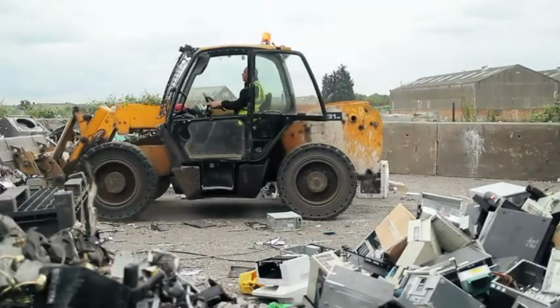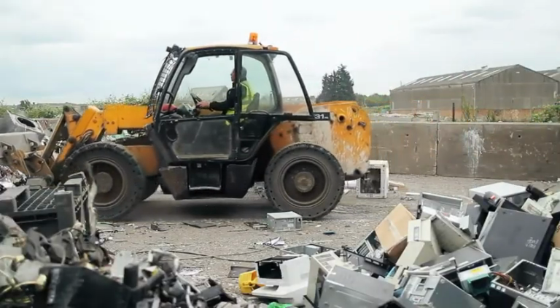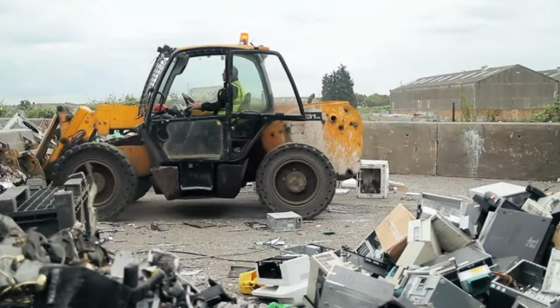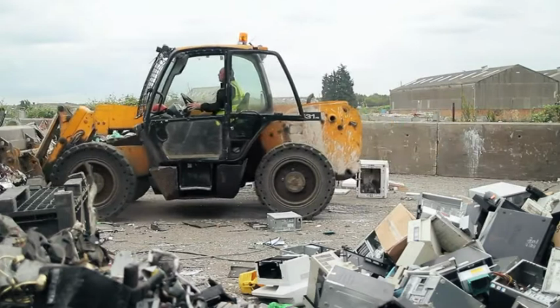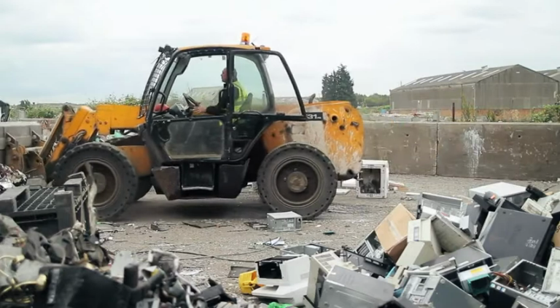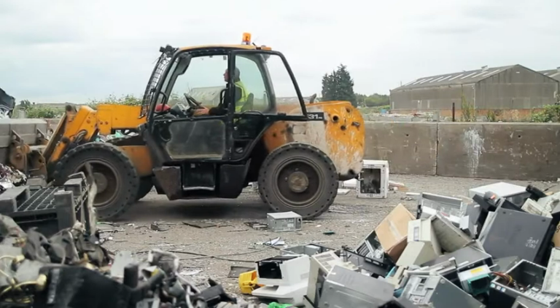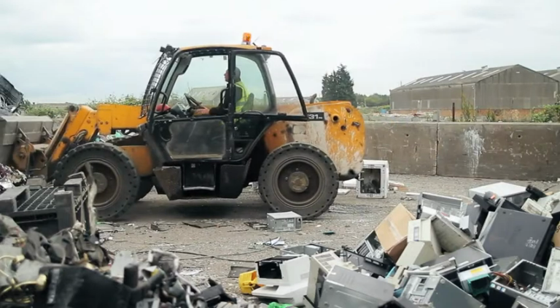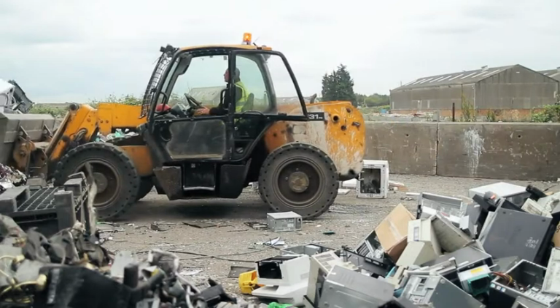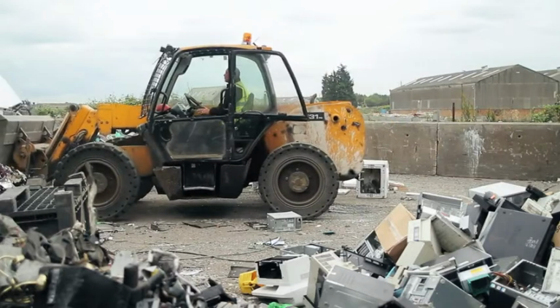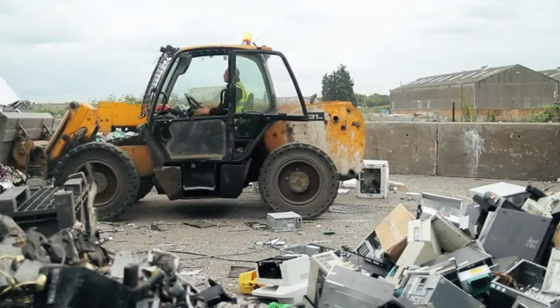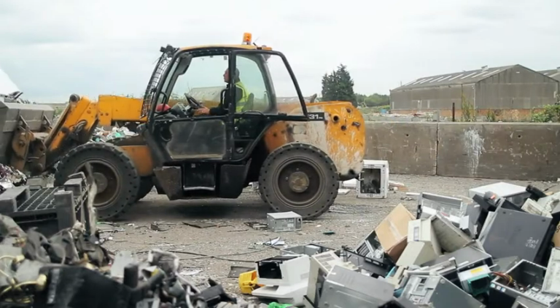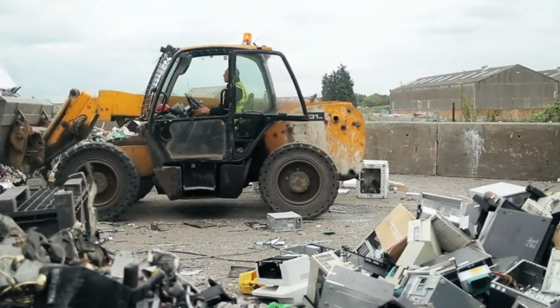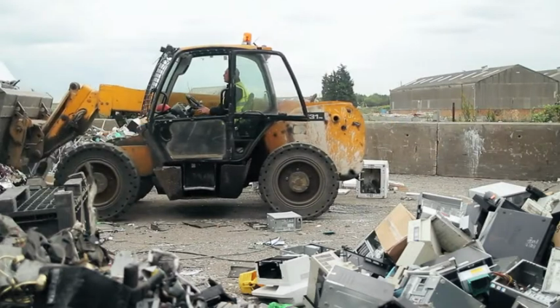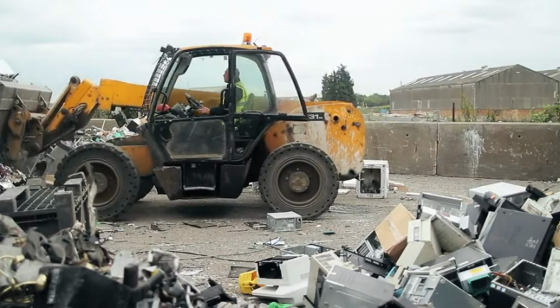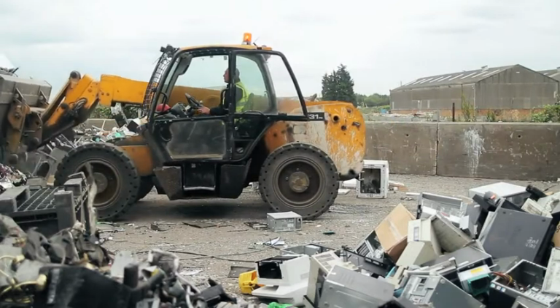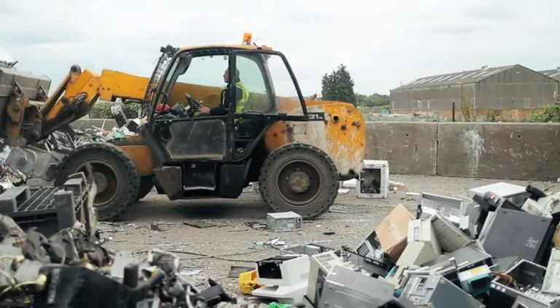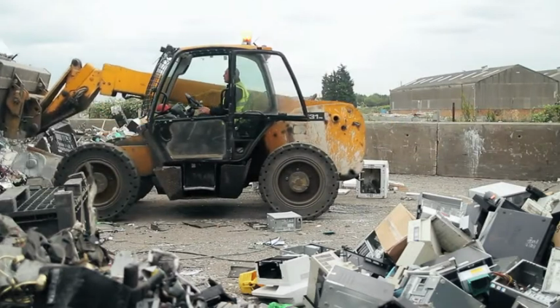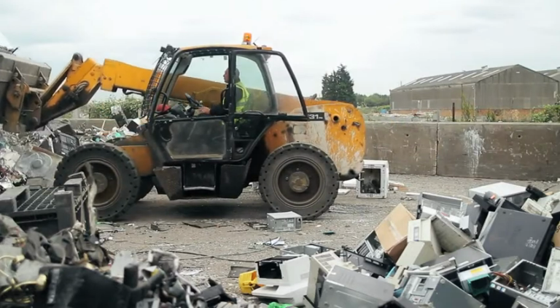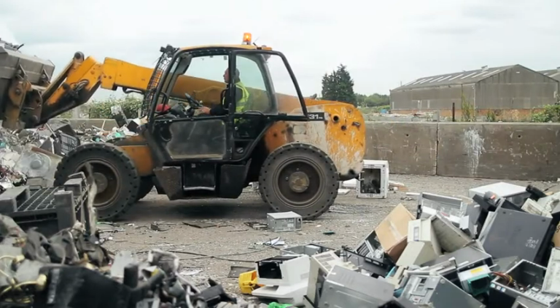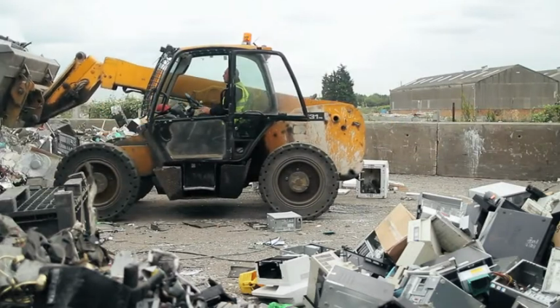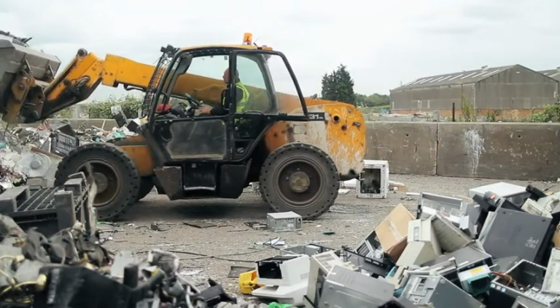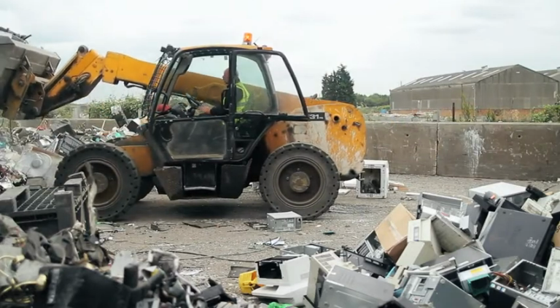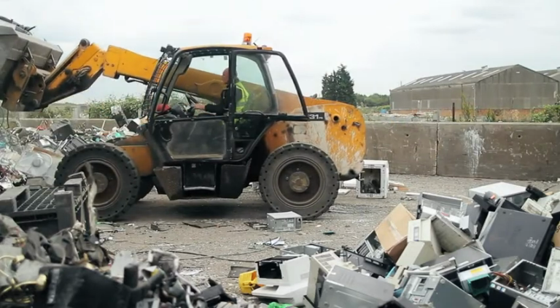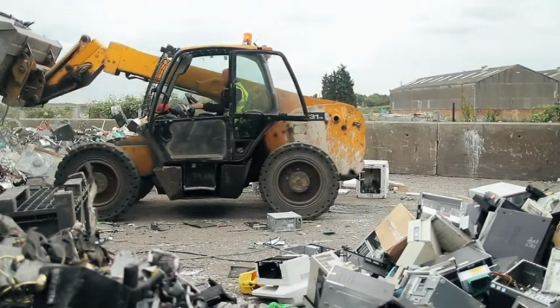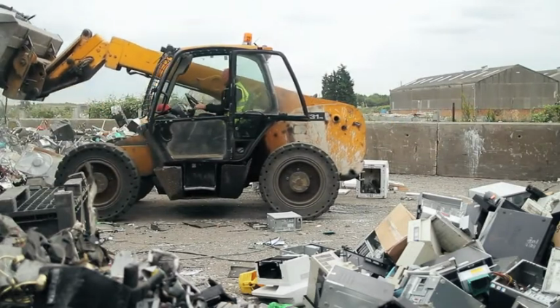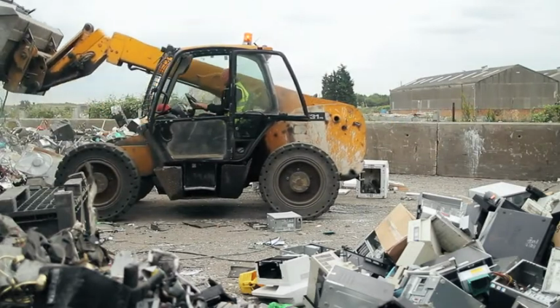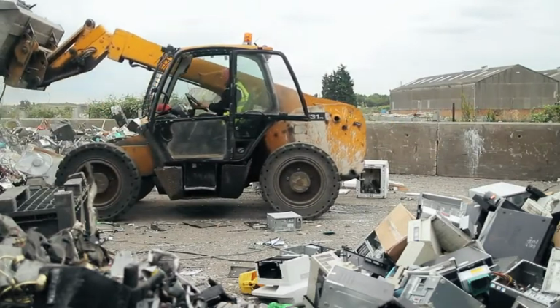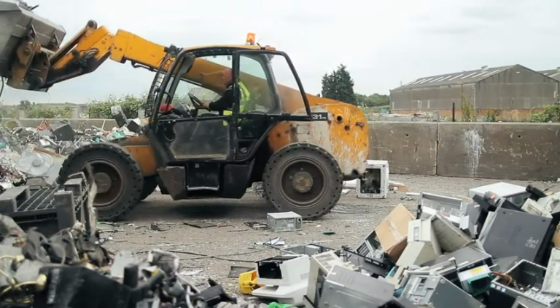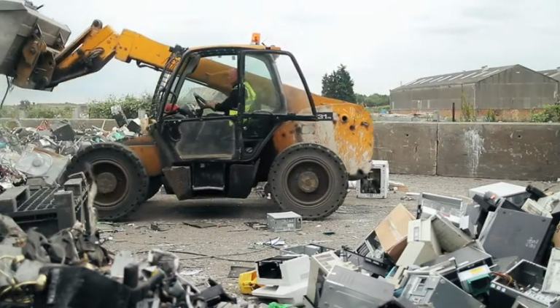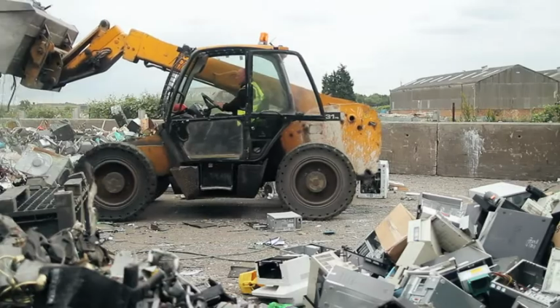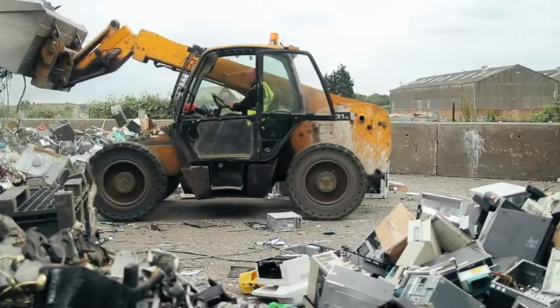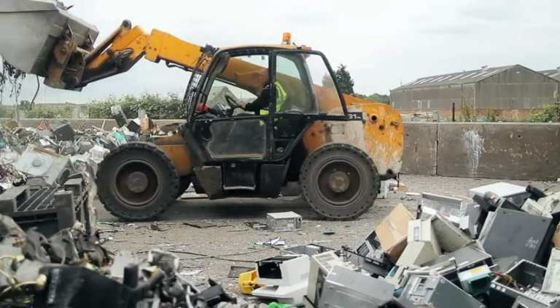Nothing is too complicated to recycle, which is the great news. Literally anything around the house that's electrical can be recycled.